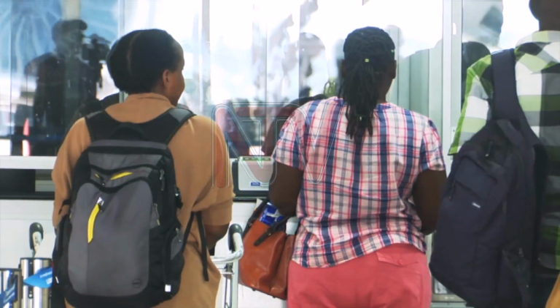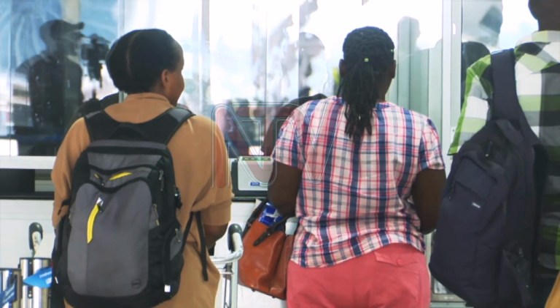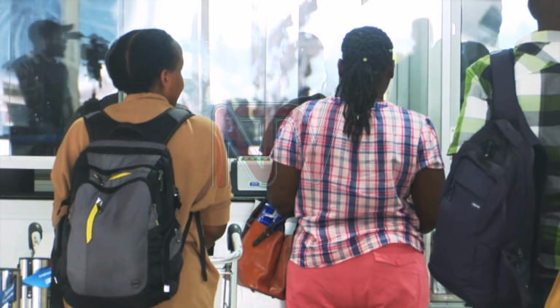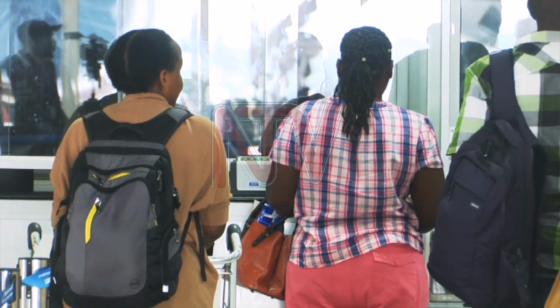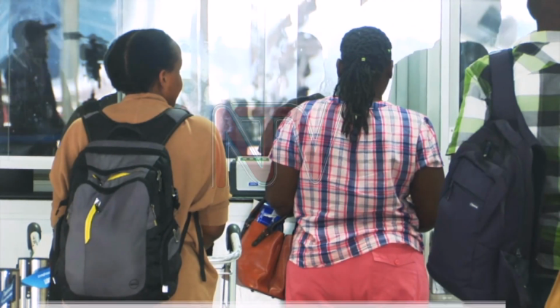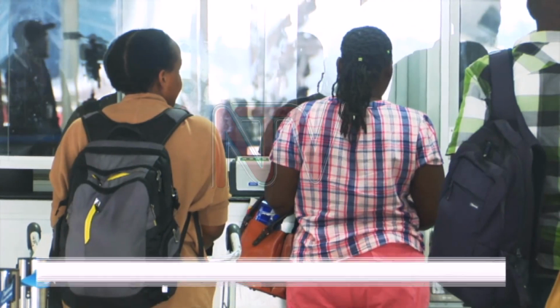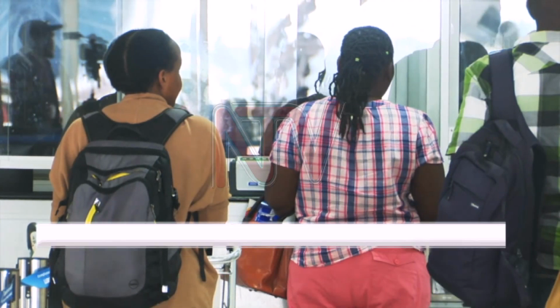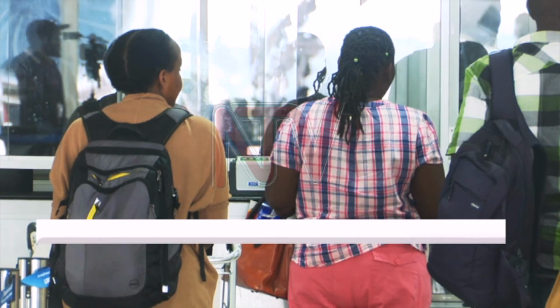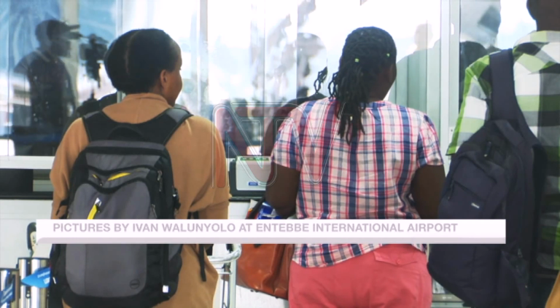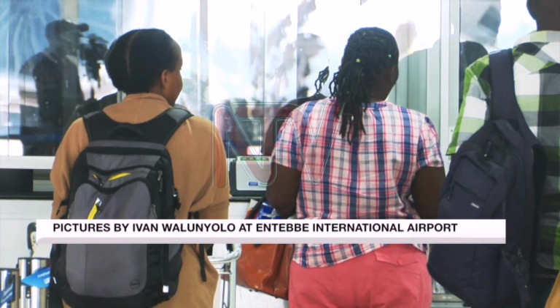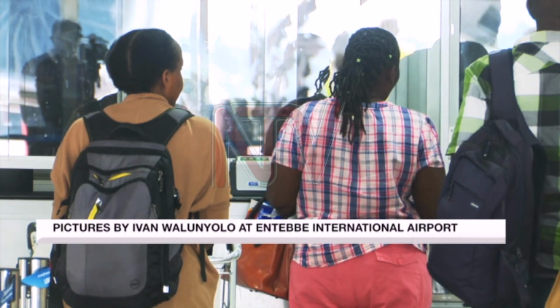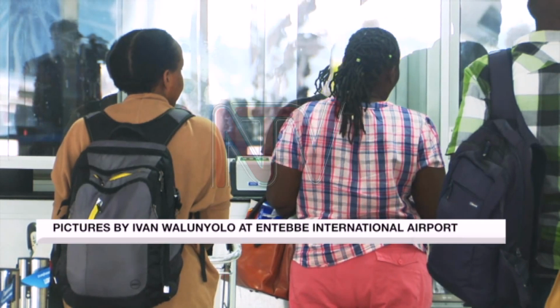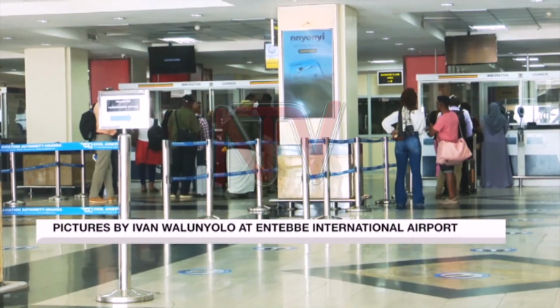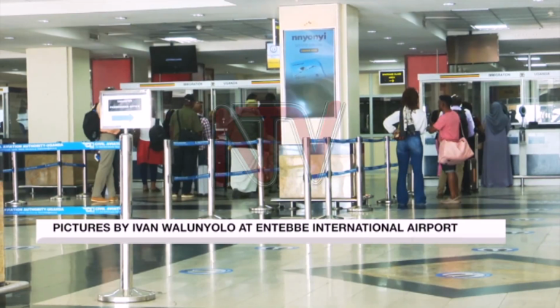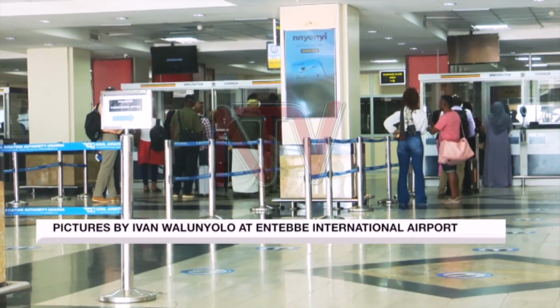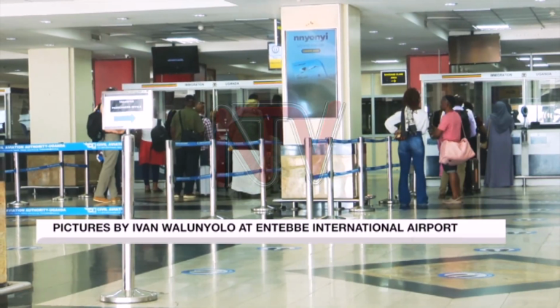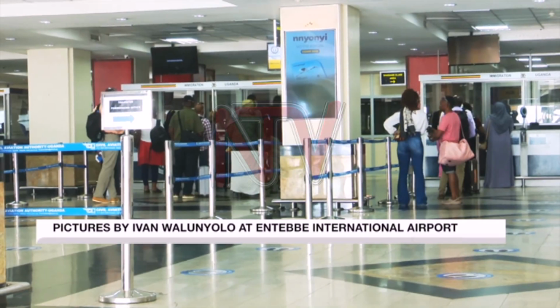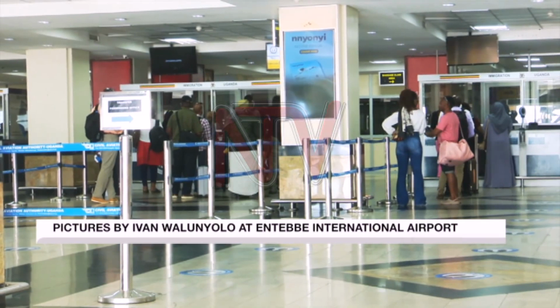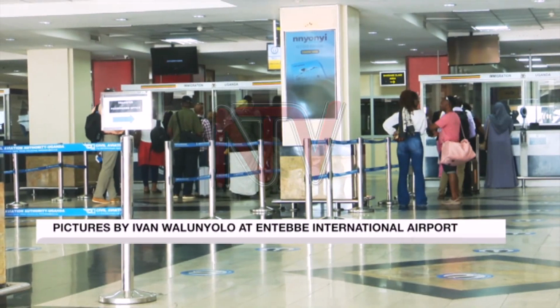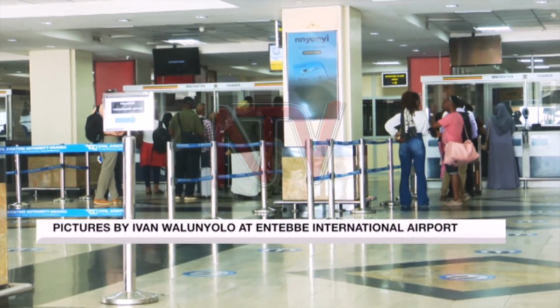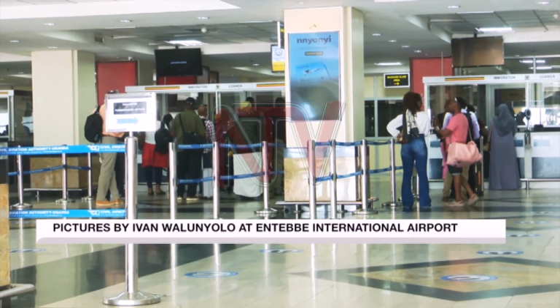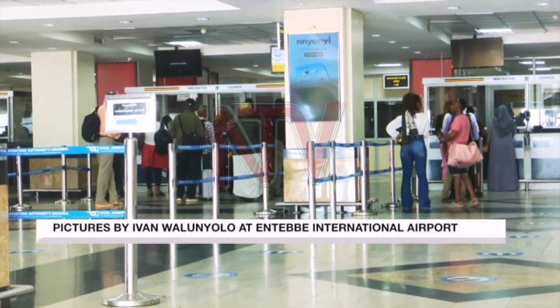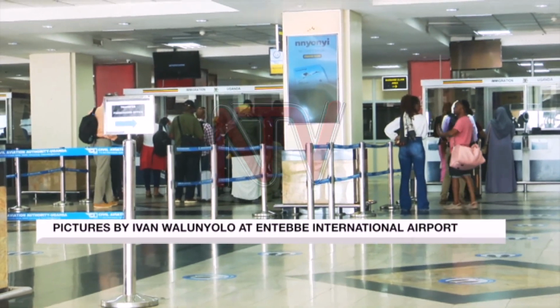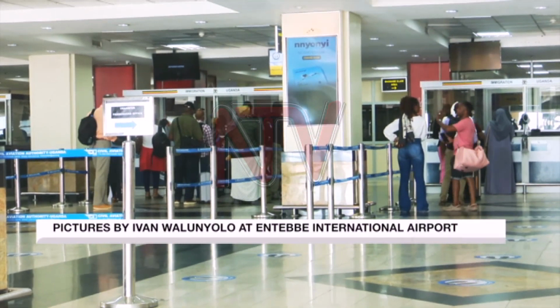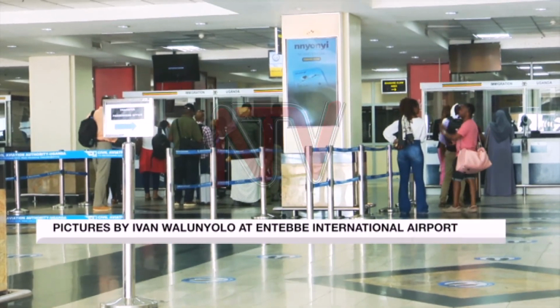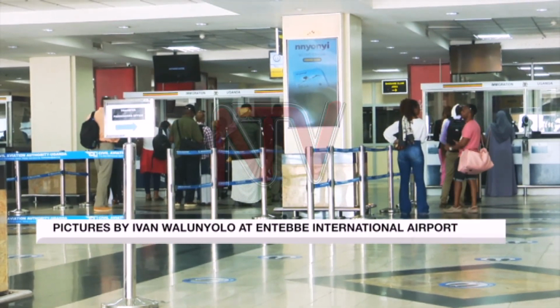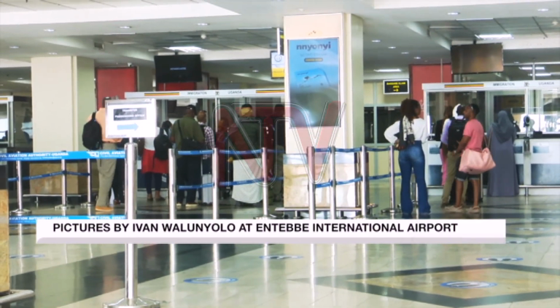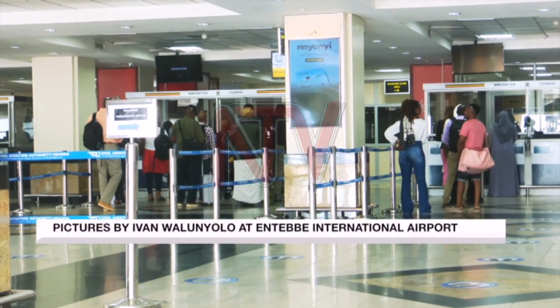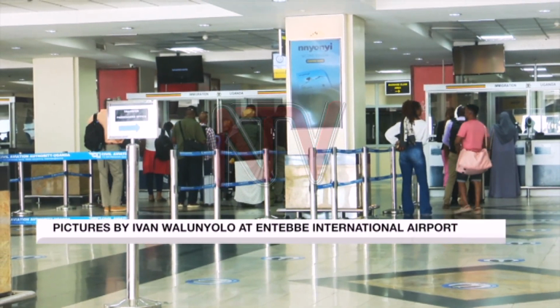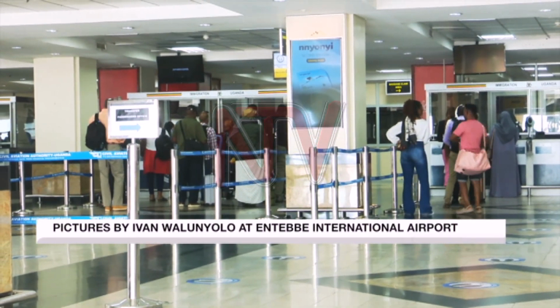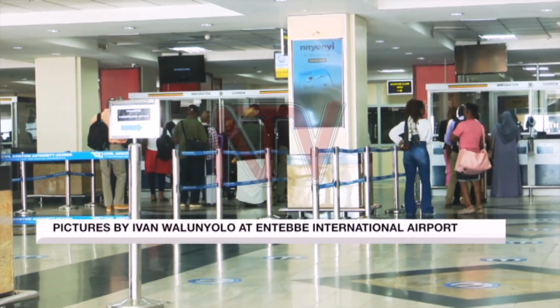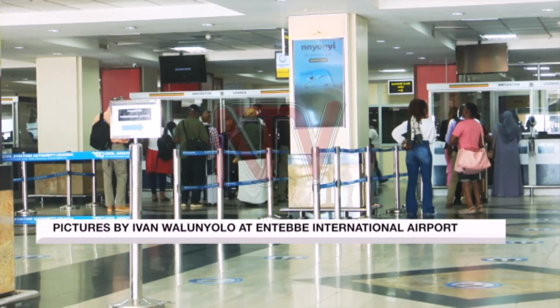The cumulative confirmed cases of Ebola stand at 44 while the cumulative deaths stand at 10.